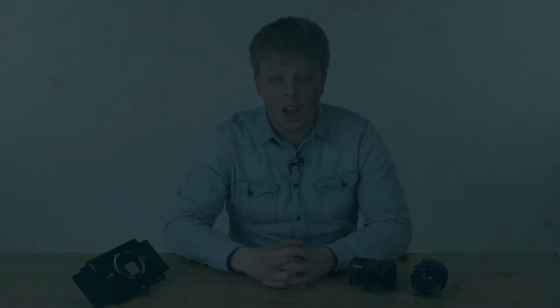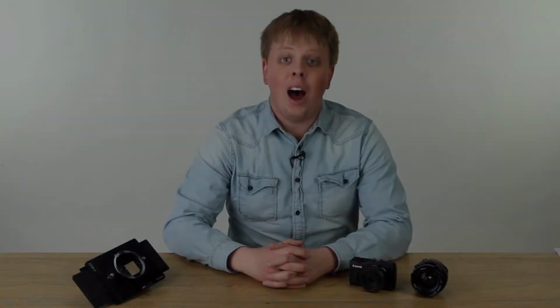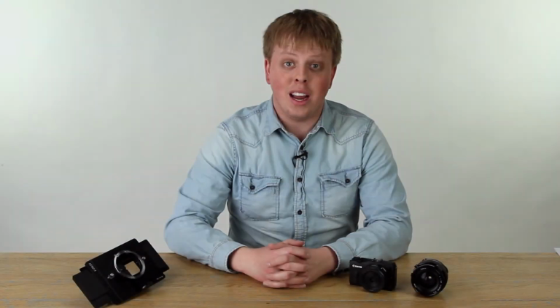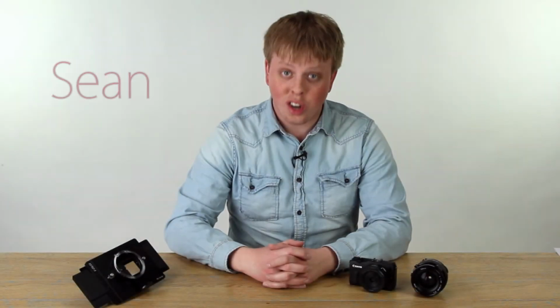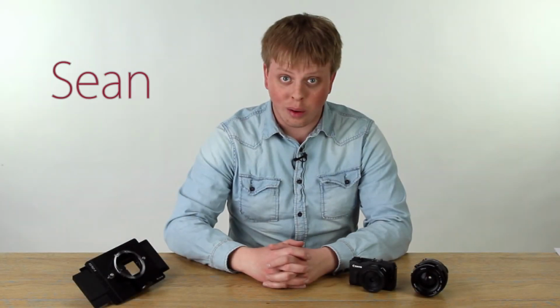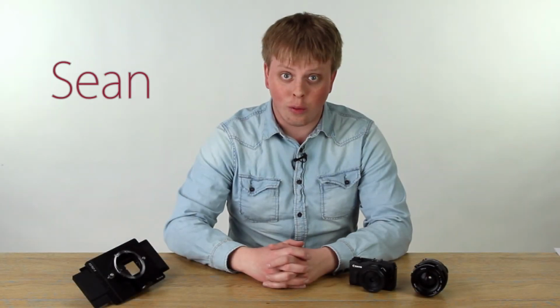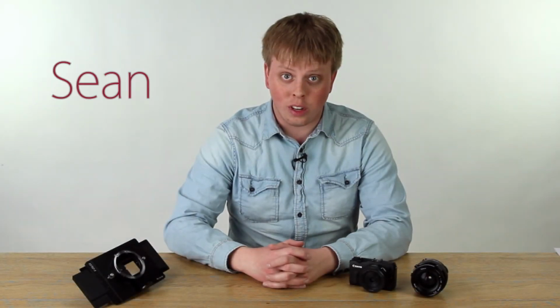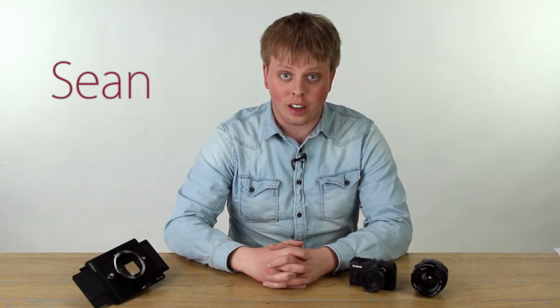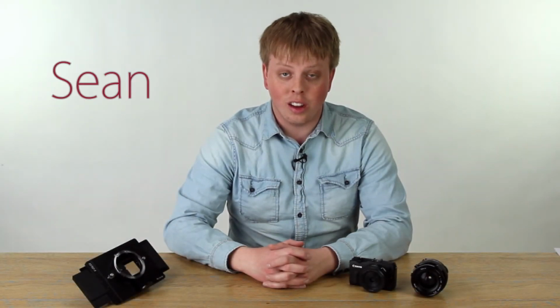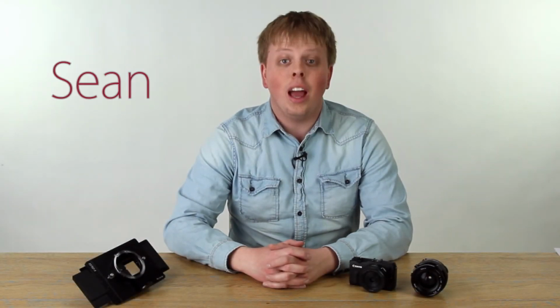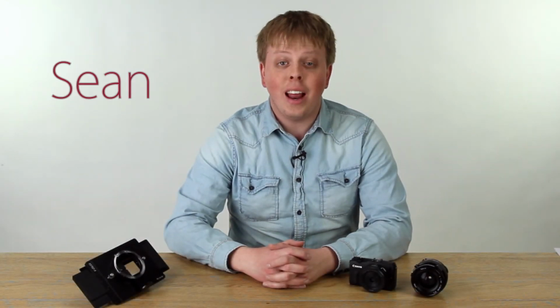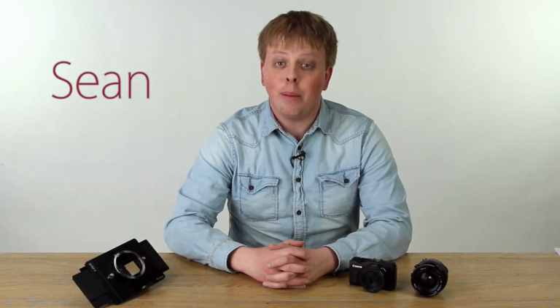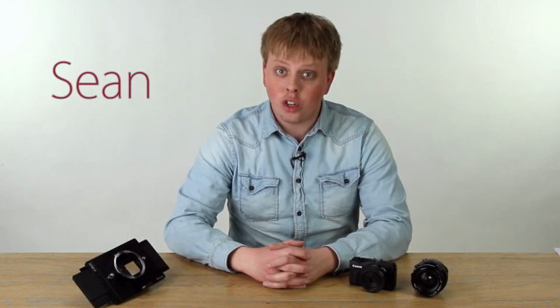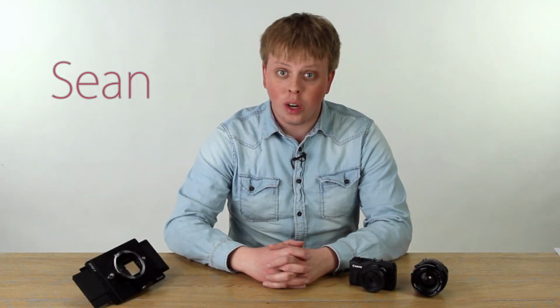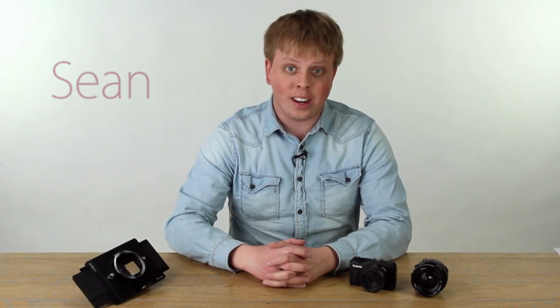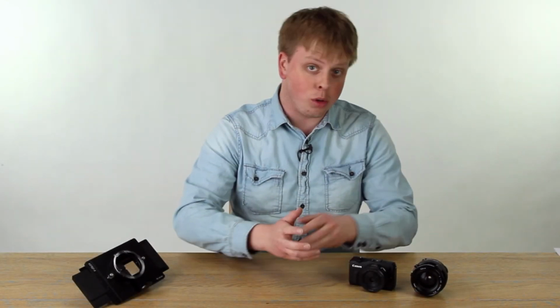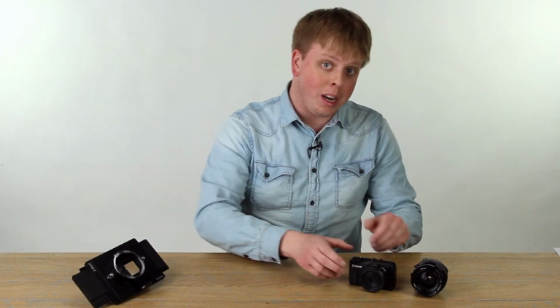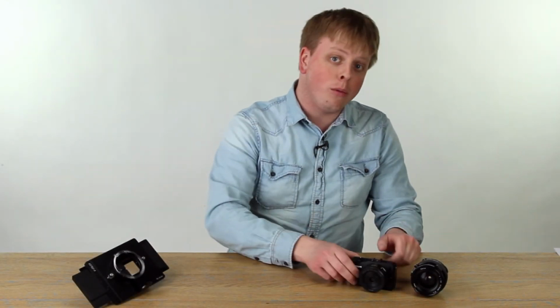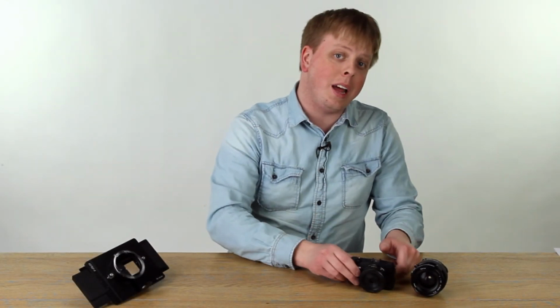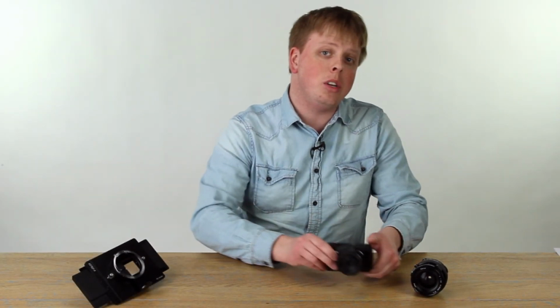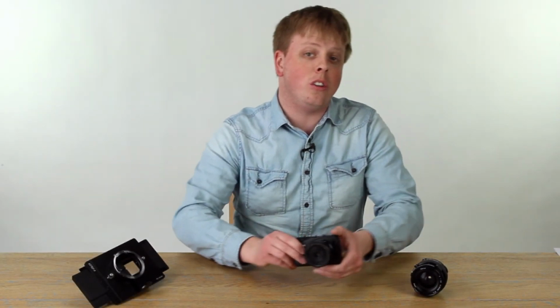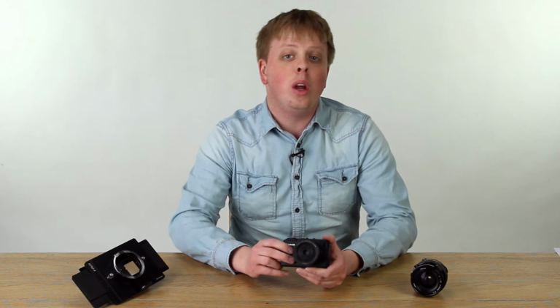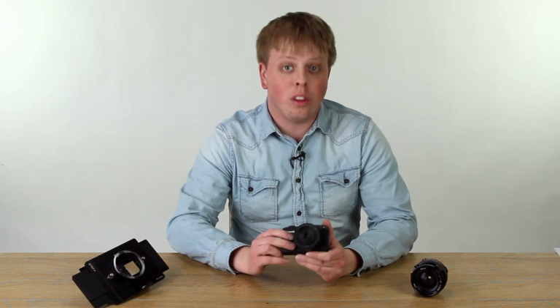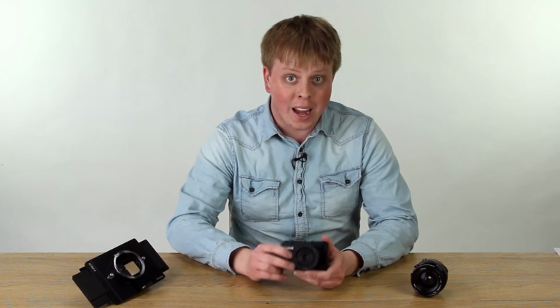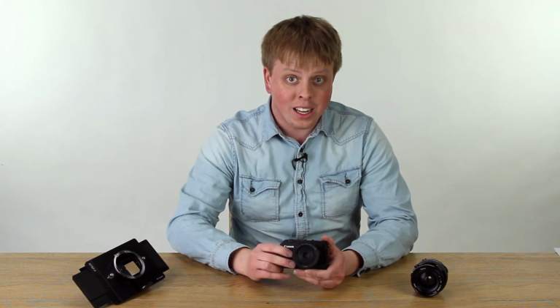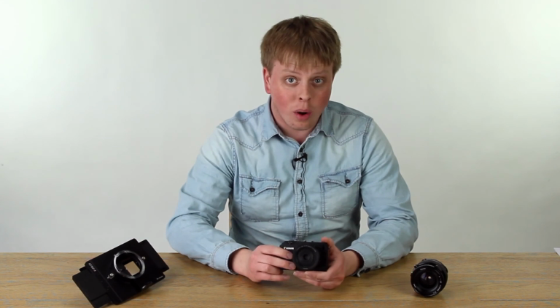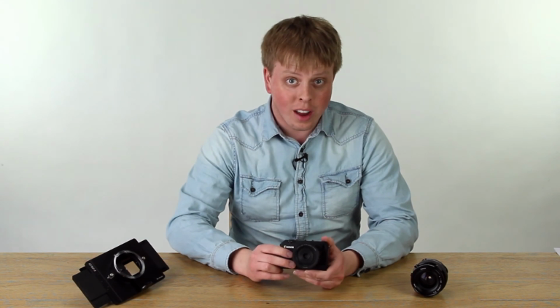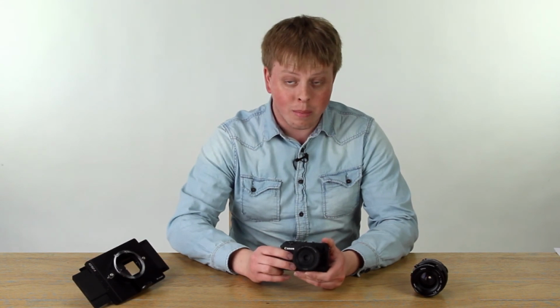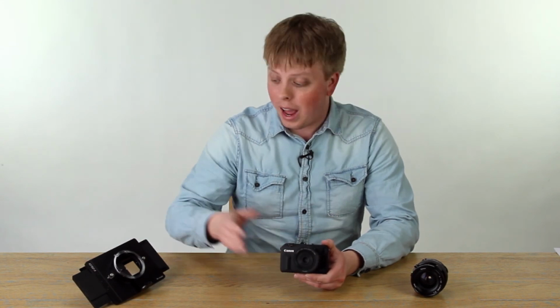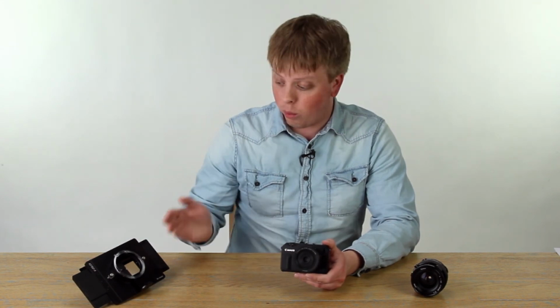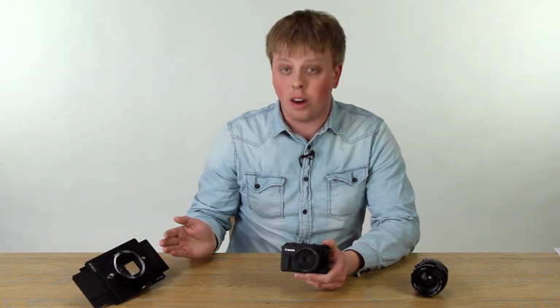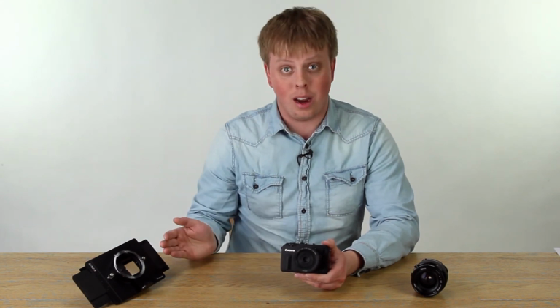Hi, Sean here with Fotodiox, and today I'm going to show you how to capture medium-format images with your Canon EOS M and the RhinoCam.